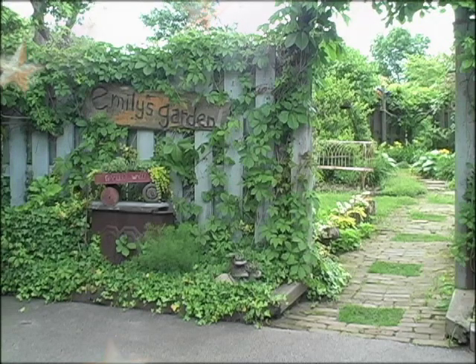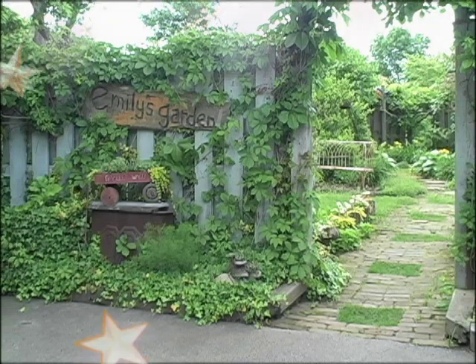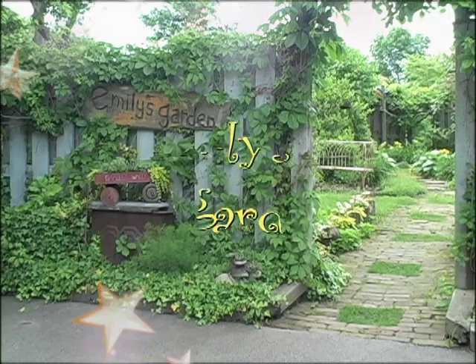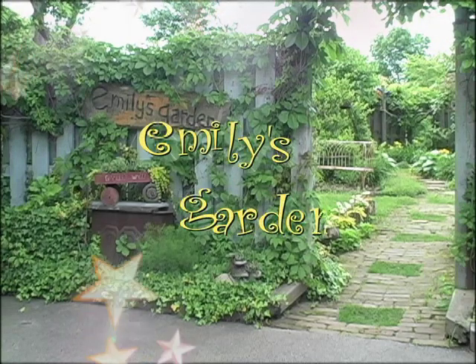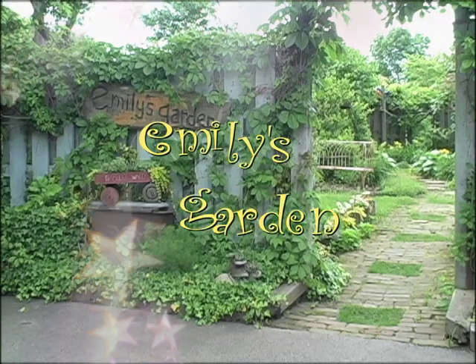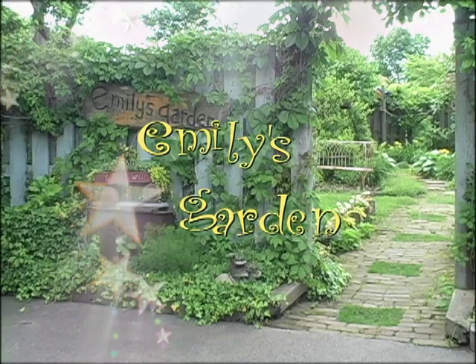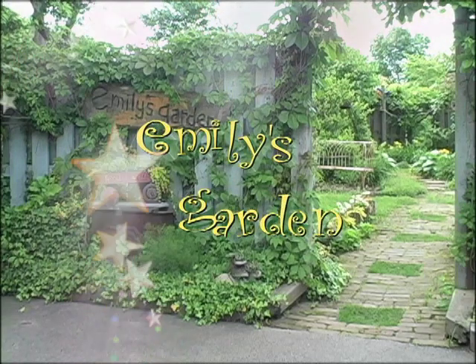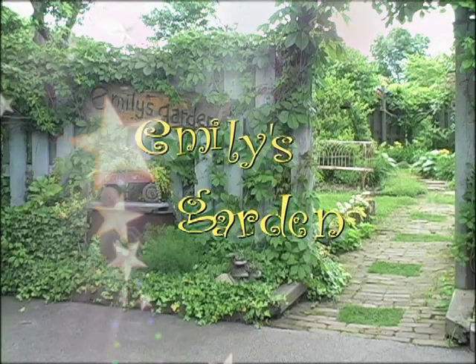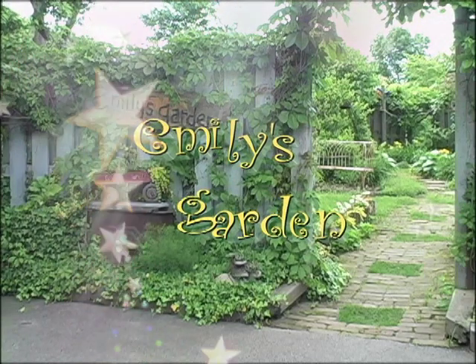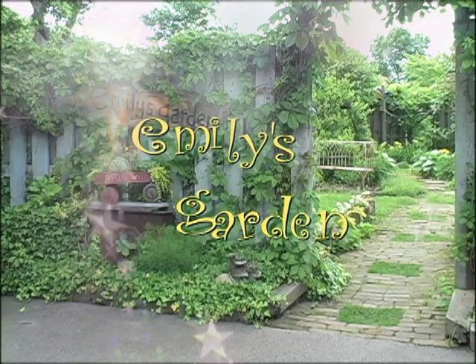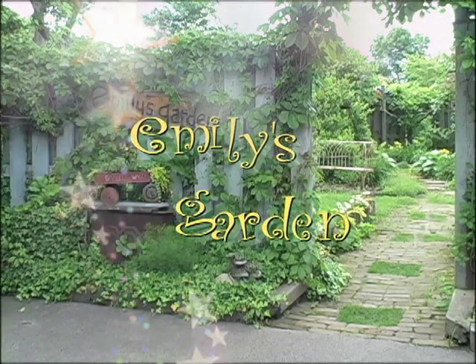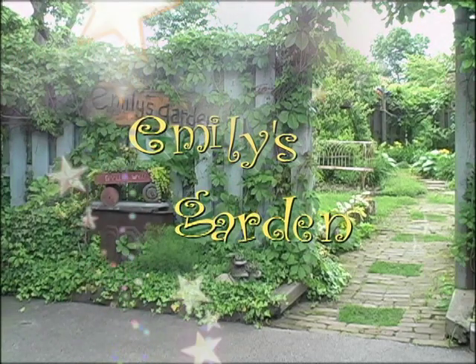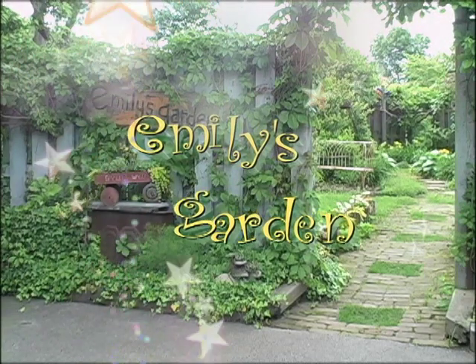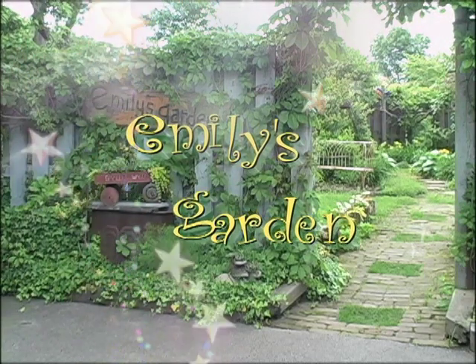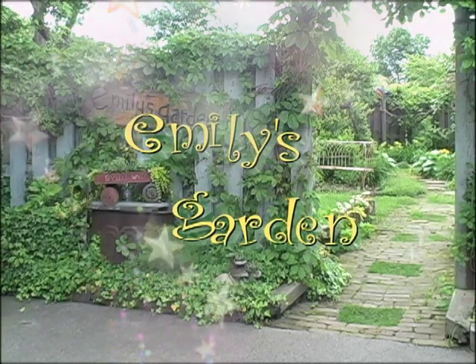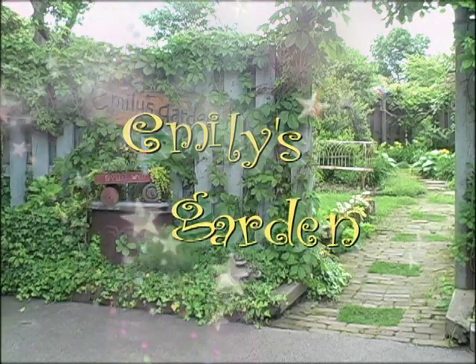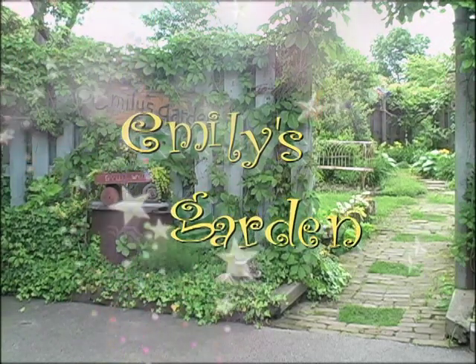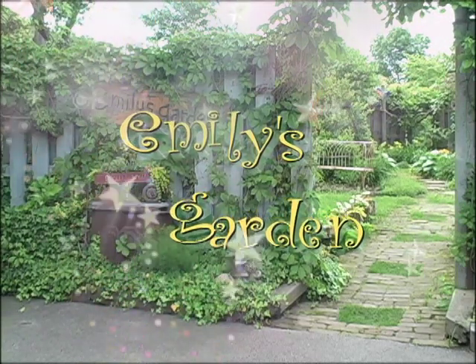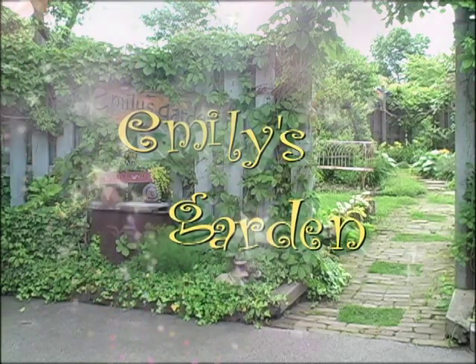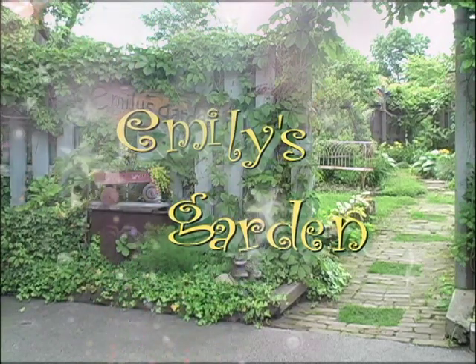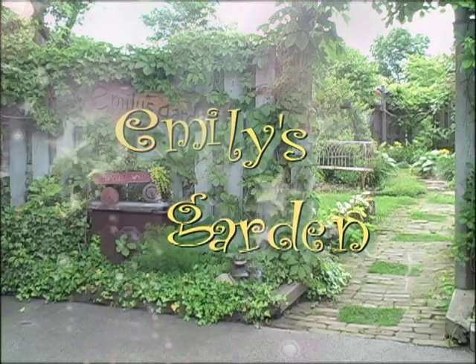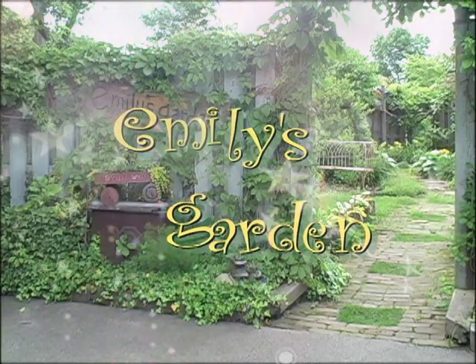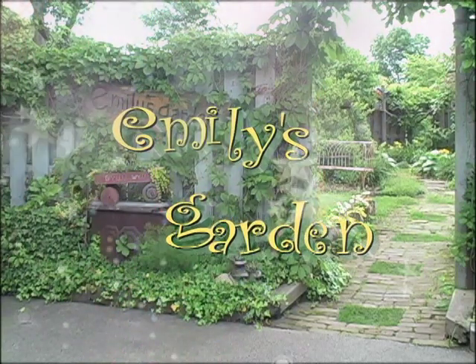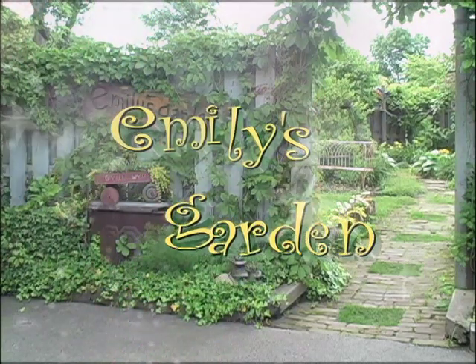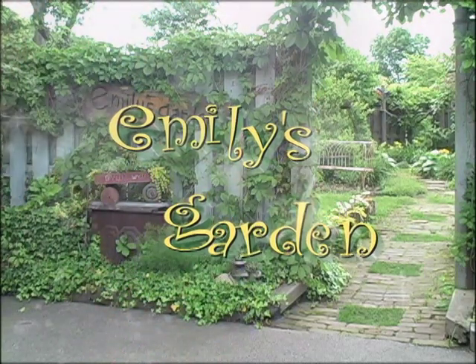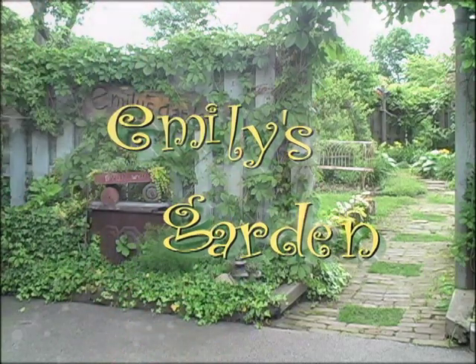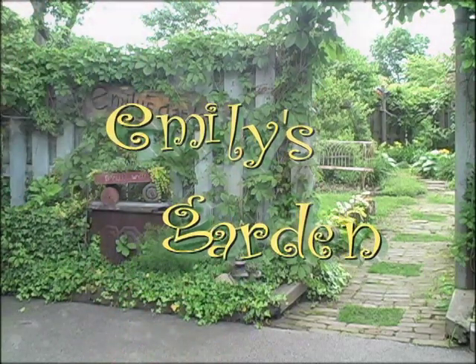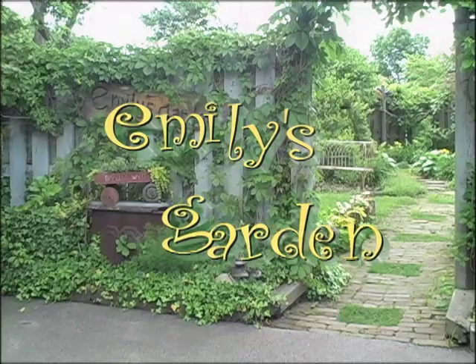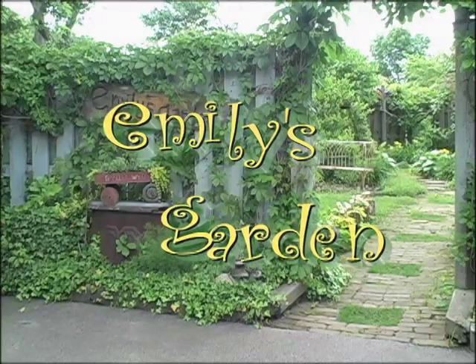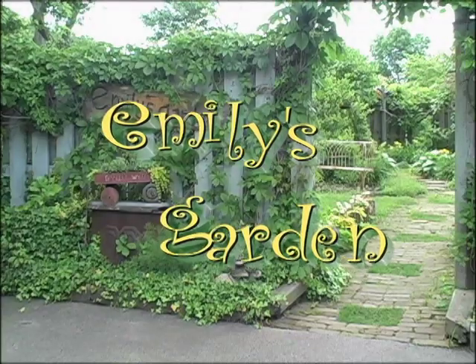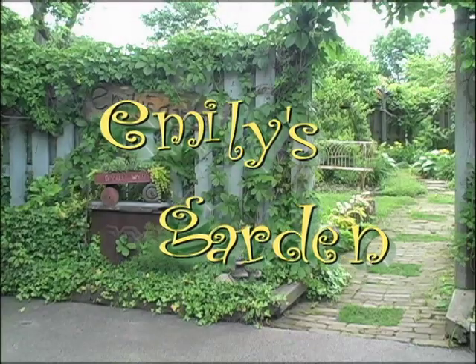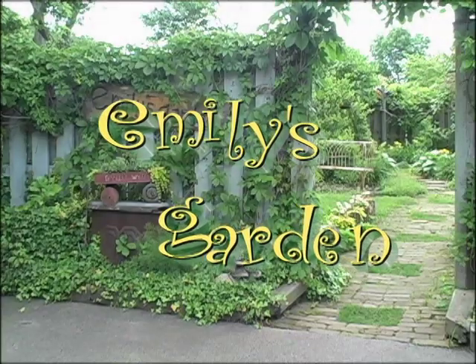Welcome to Emily's Garden, come on out today.